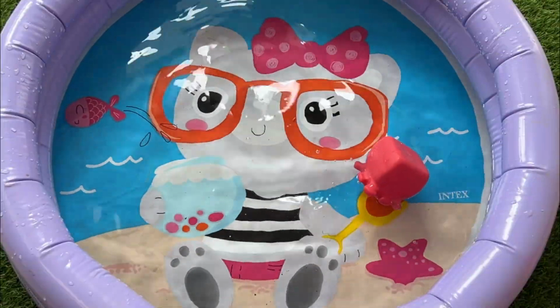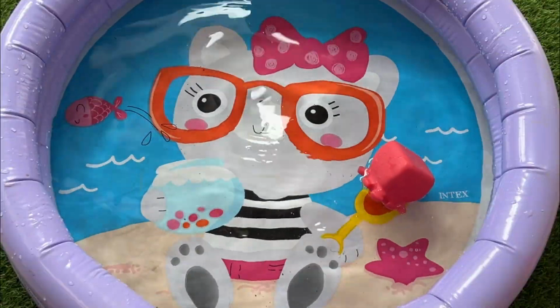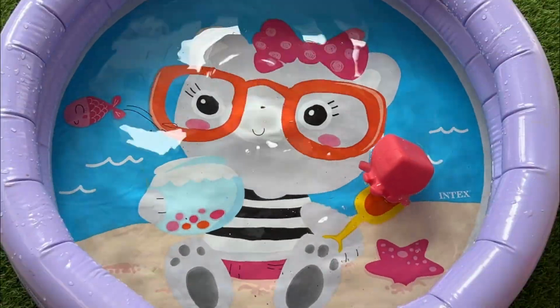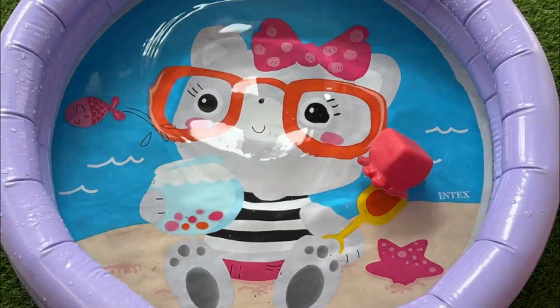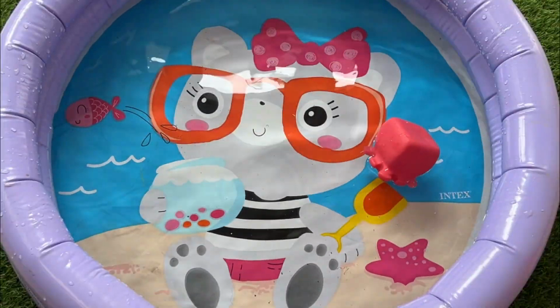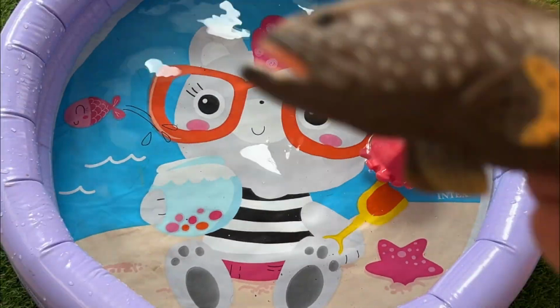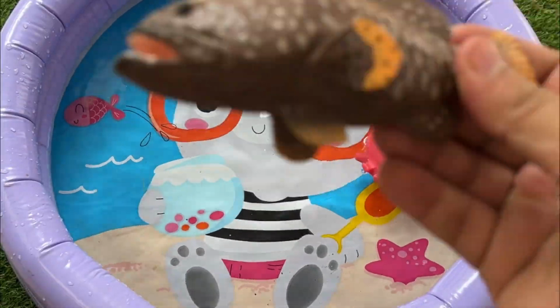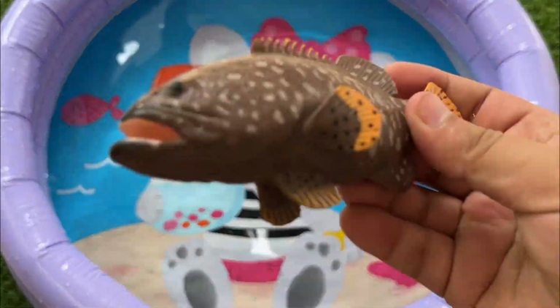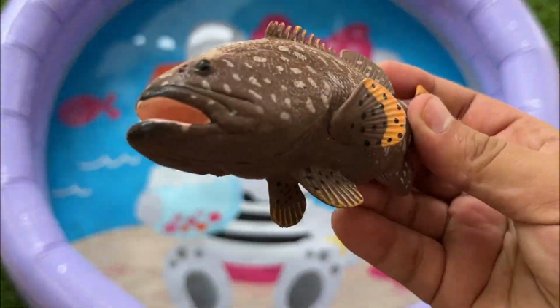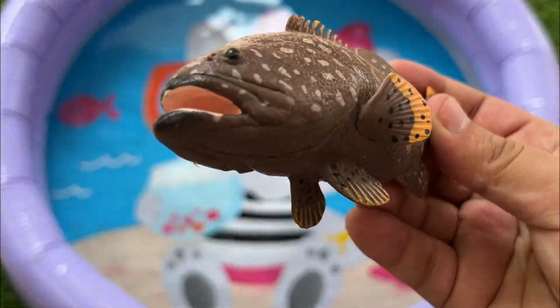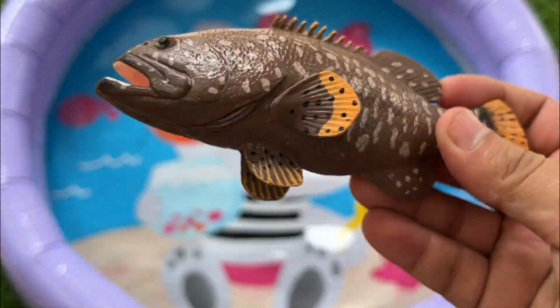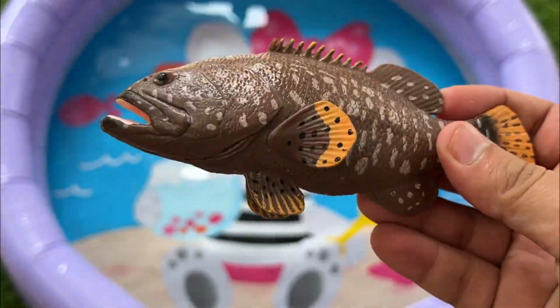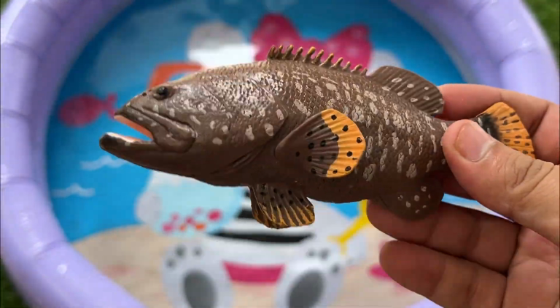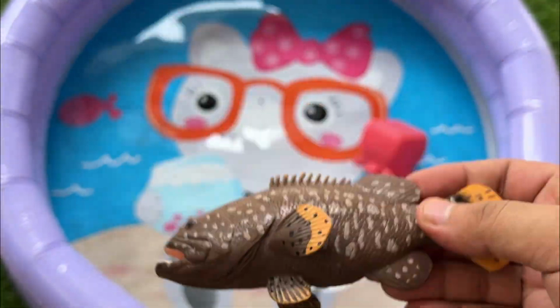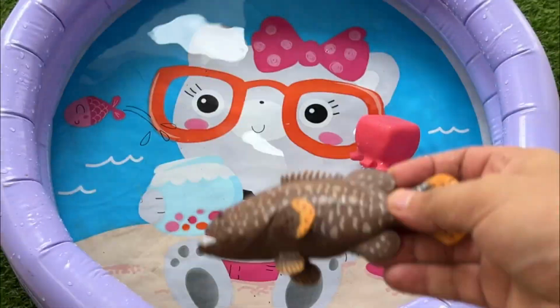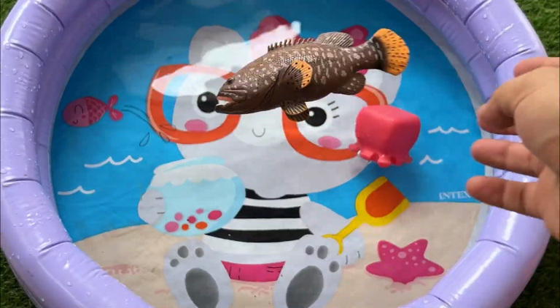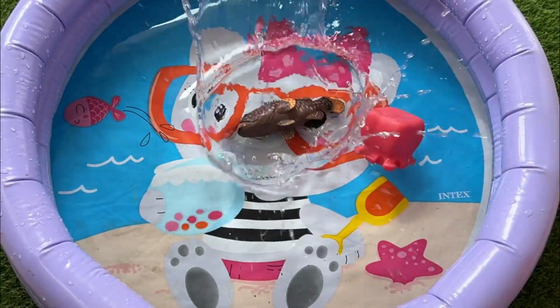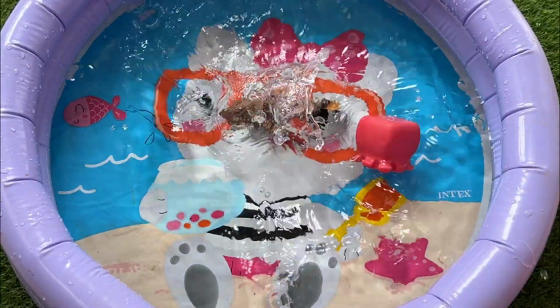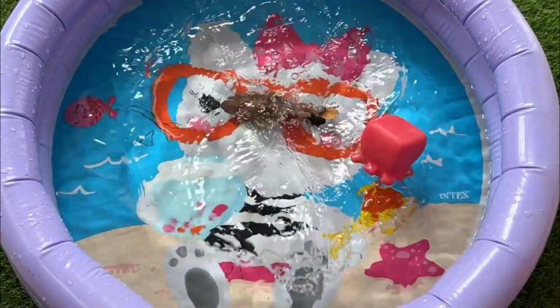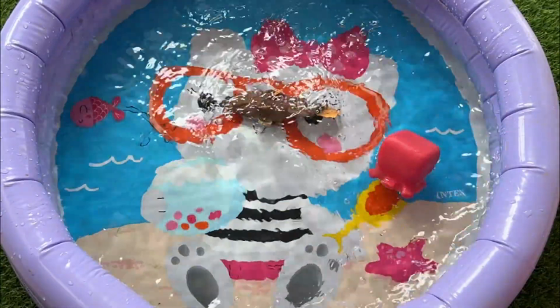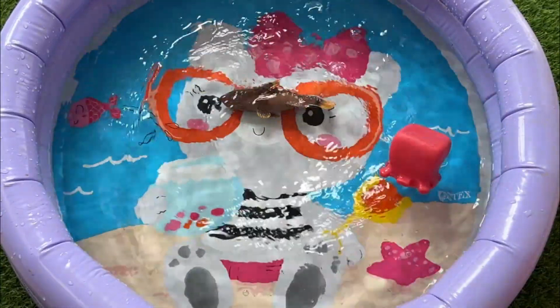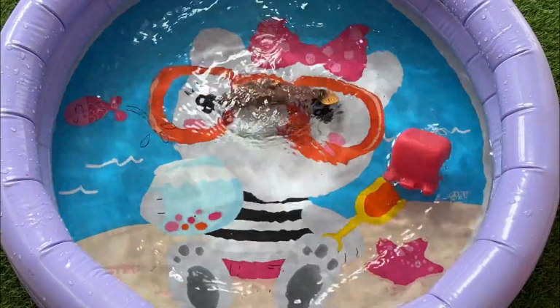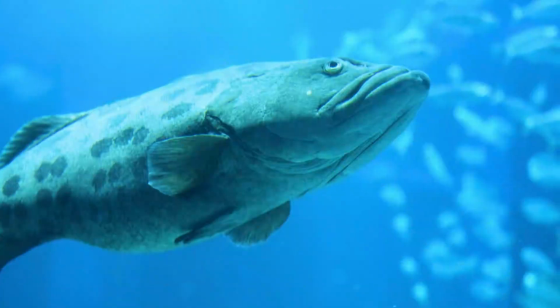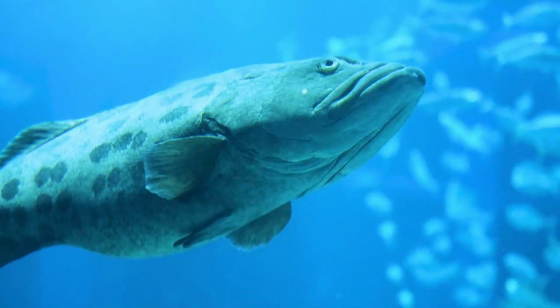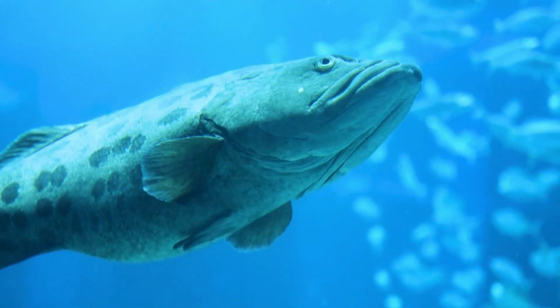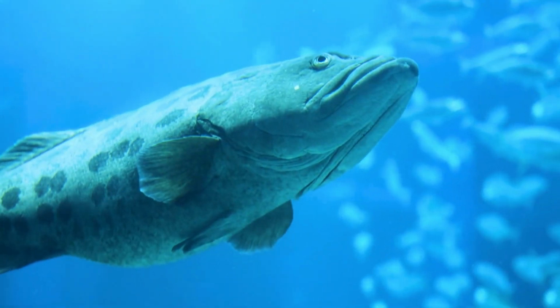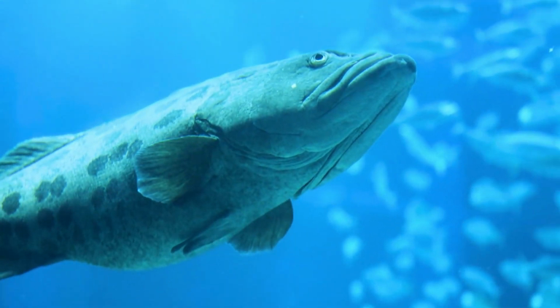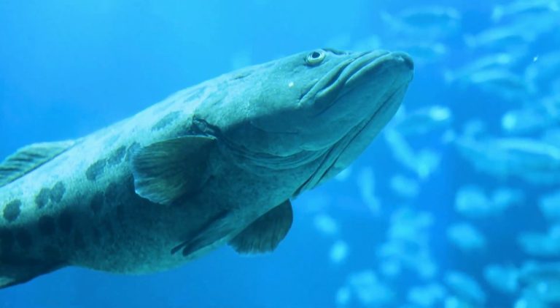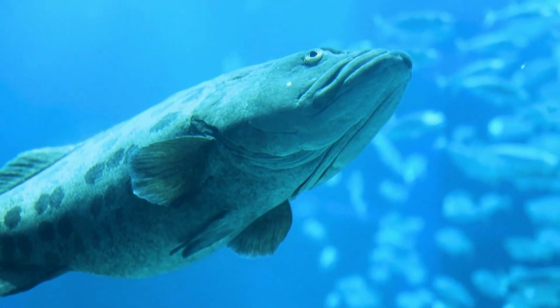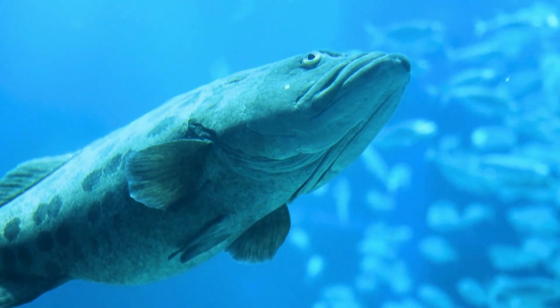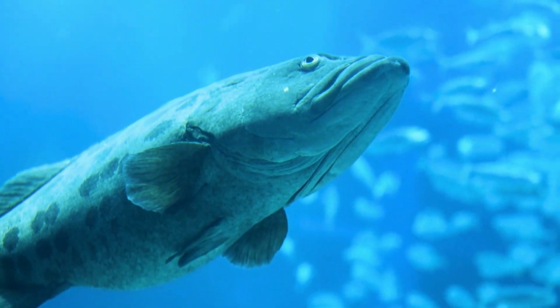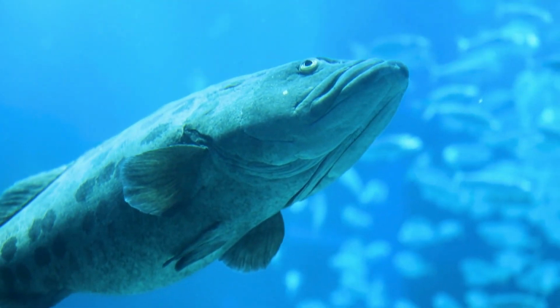Chimeras are deep sea fish related to sharks, but look very strange with big eyes and long tails.